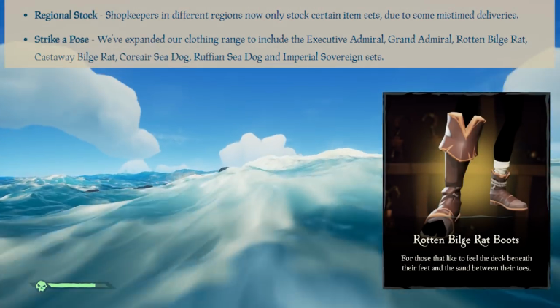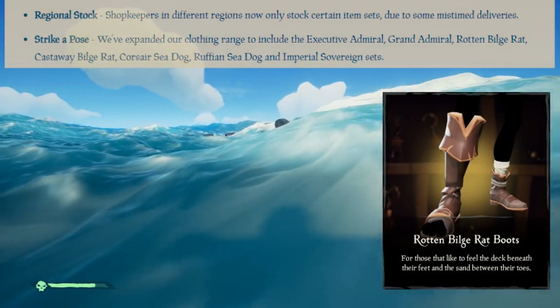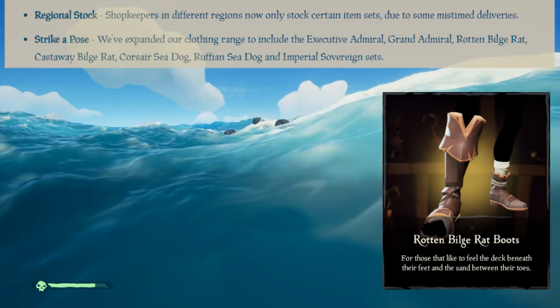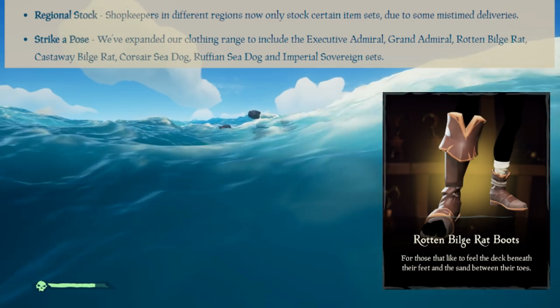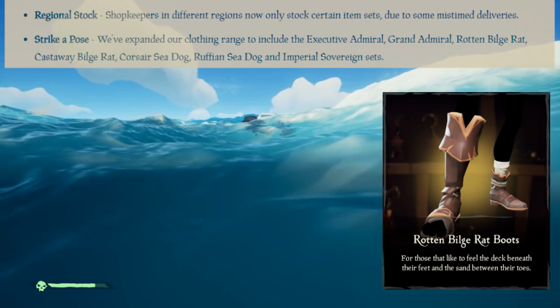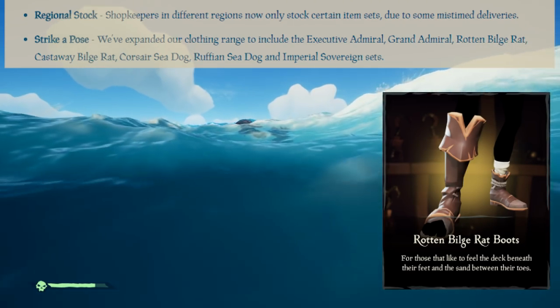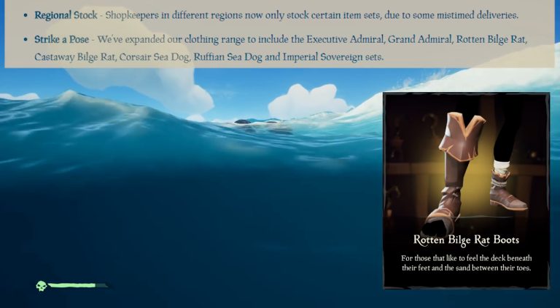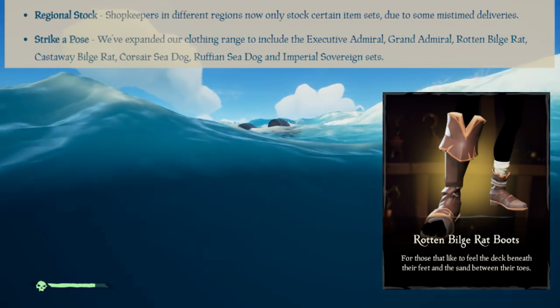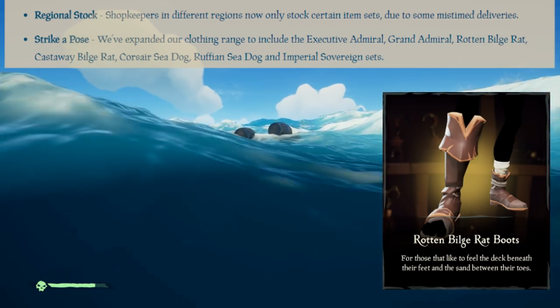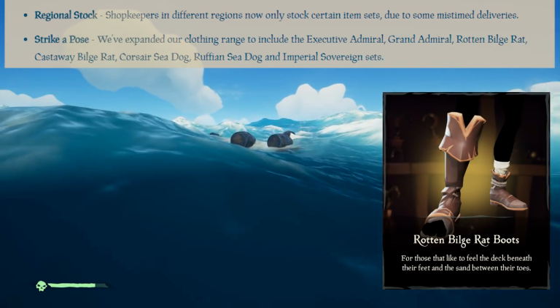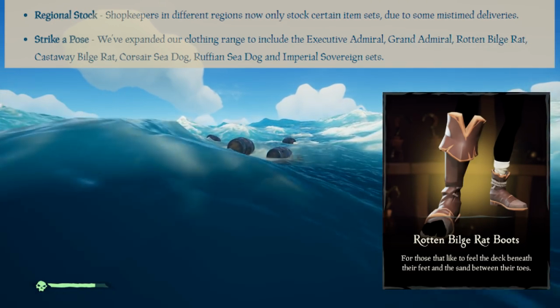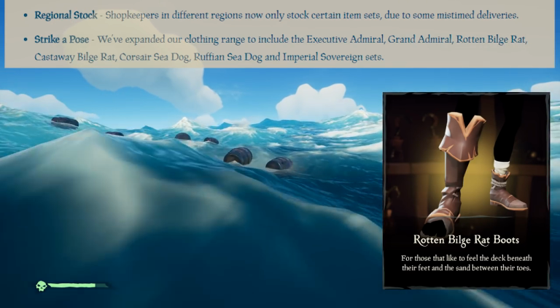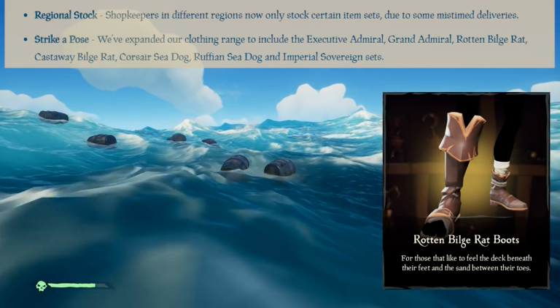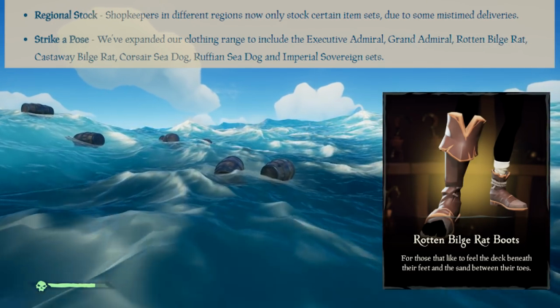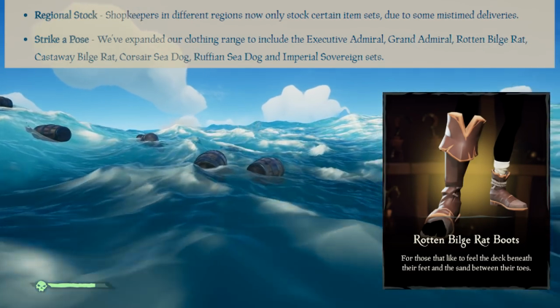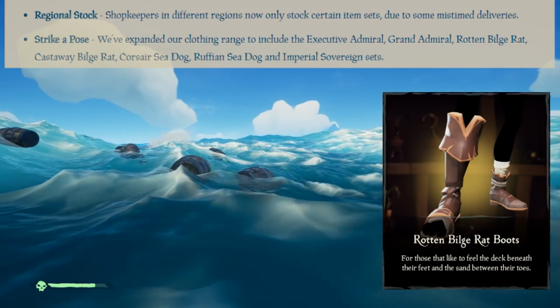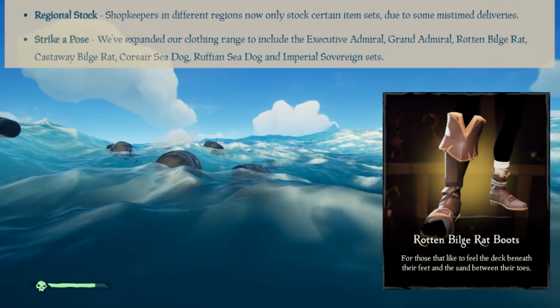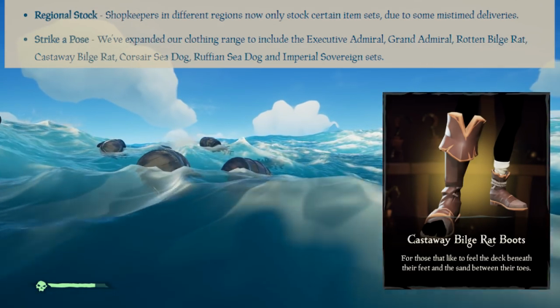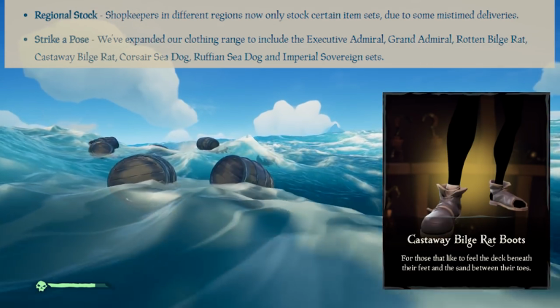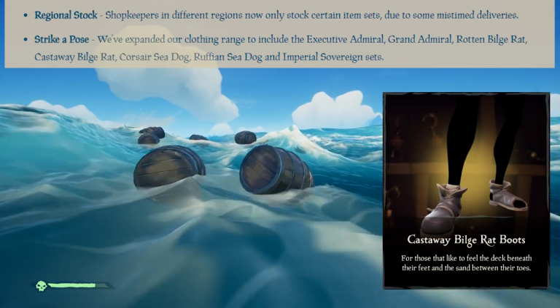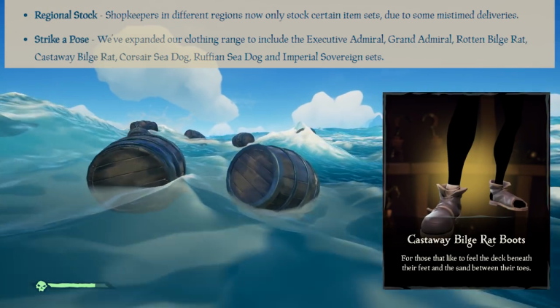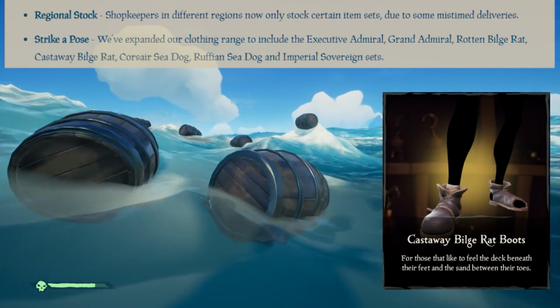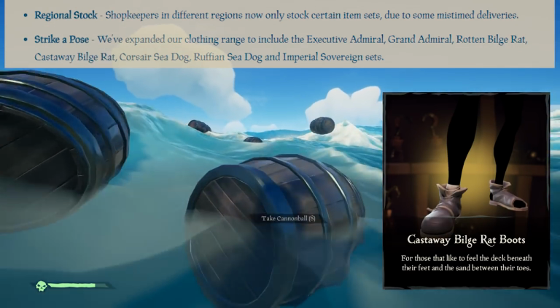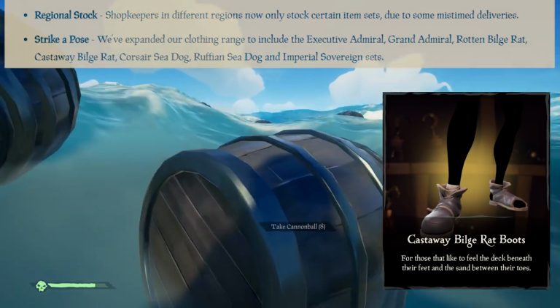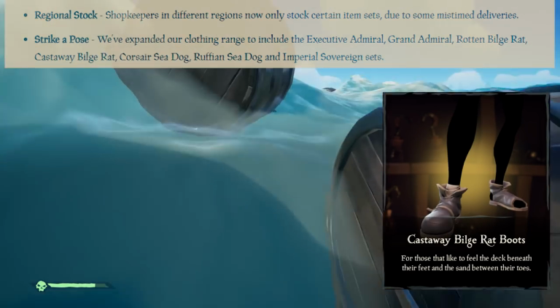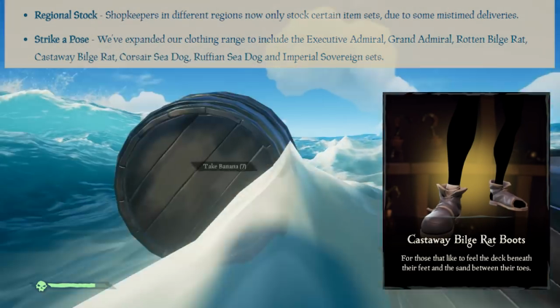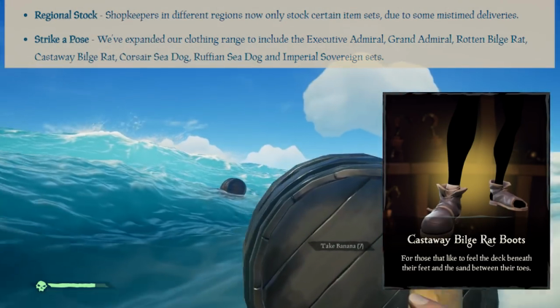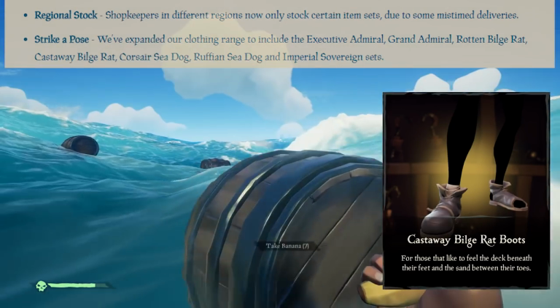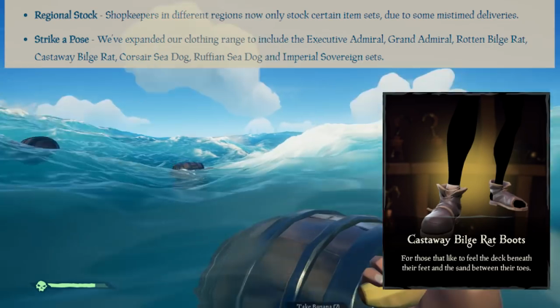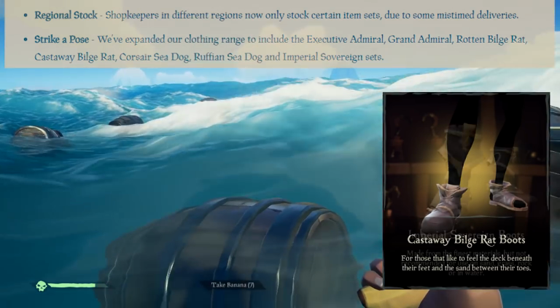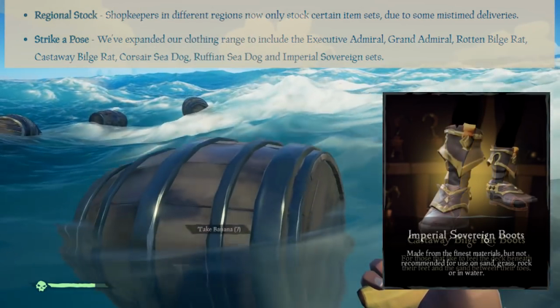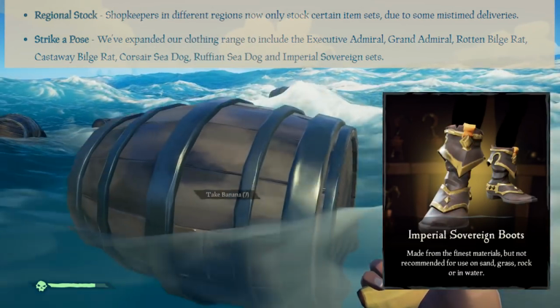Strike a pose - the clothing range has been expanded to include the Executive Admiral, Grand Admiral, Rotten Bilge Red, Castaway Bilge Red, Corsair Seadog, Ruffian Seadog and Imperial Sovereign sets. There's a lot going on here - I'll show all these on the side while we continue with the rest of the content, including other customizations for your ship. A lot of really cool customizations, a lot more piratey than before, while the Admiral ones obviously go in the other direction.